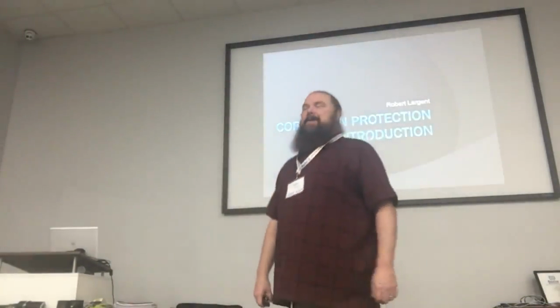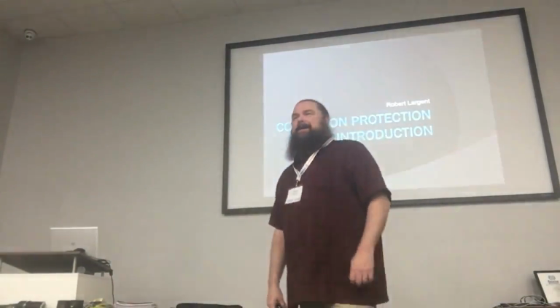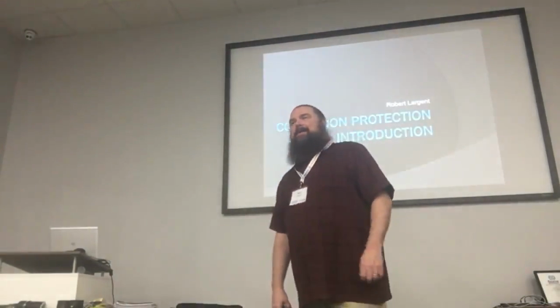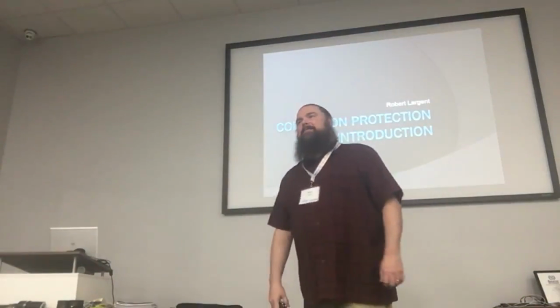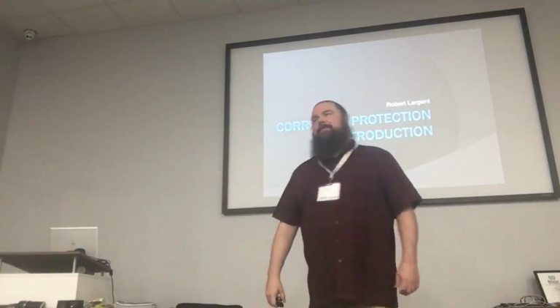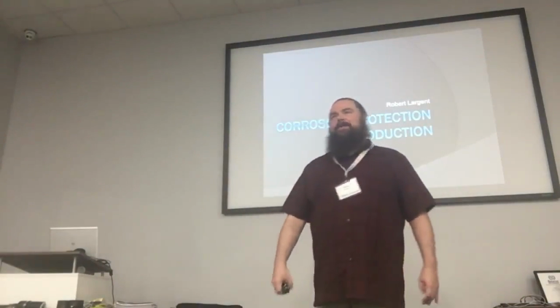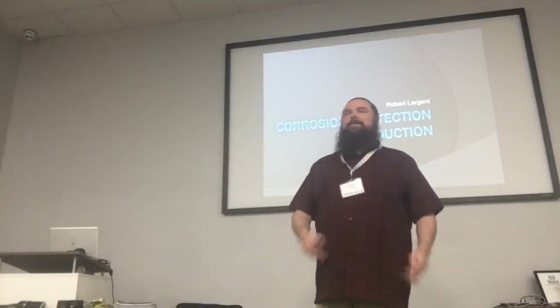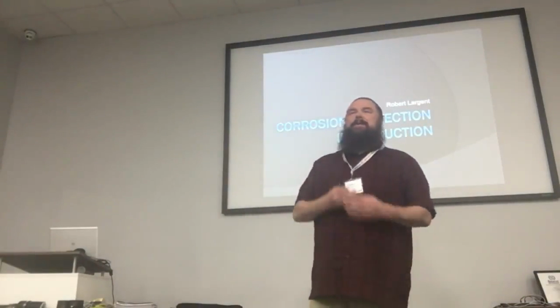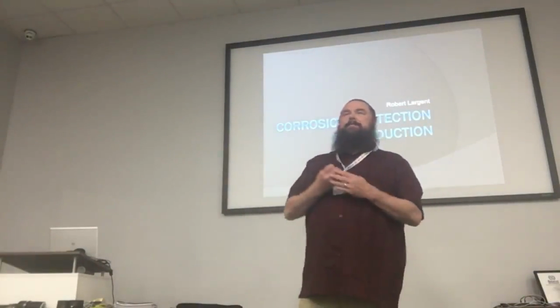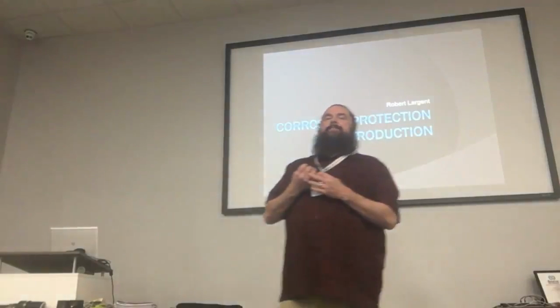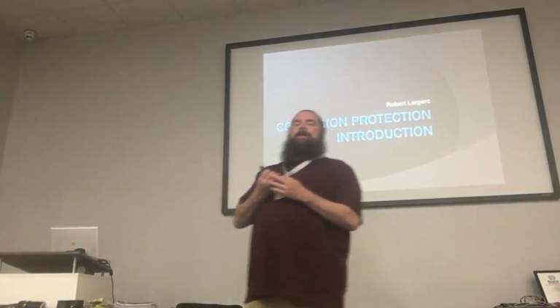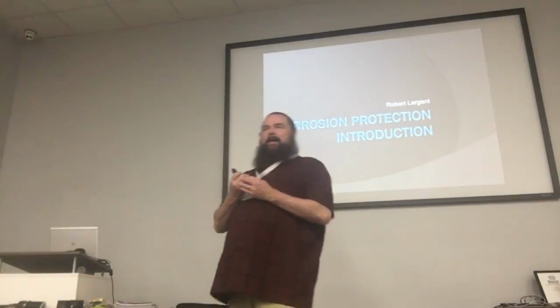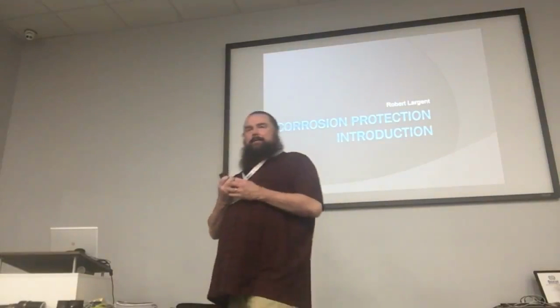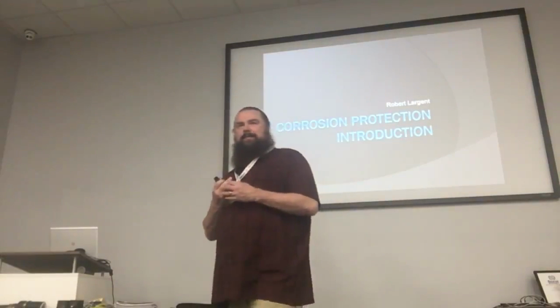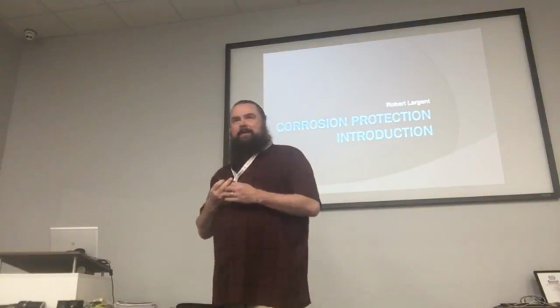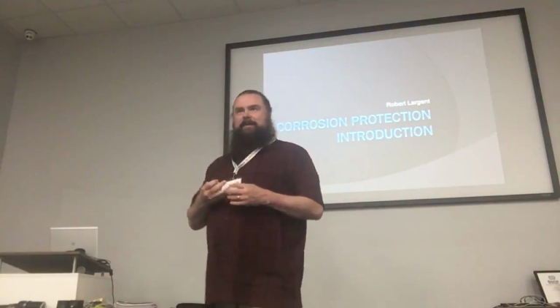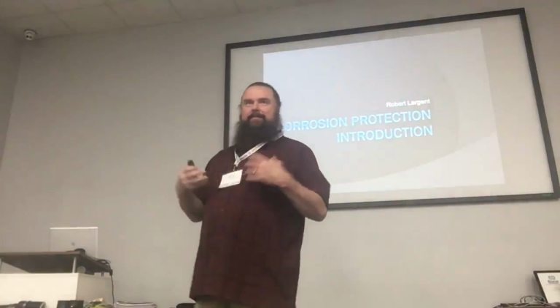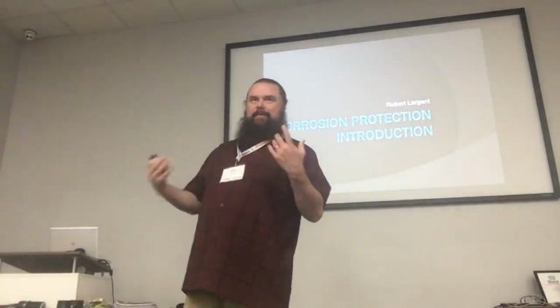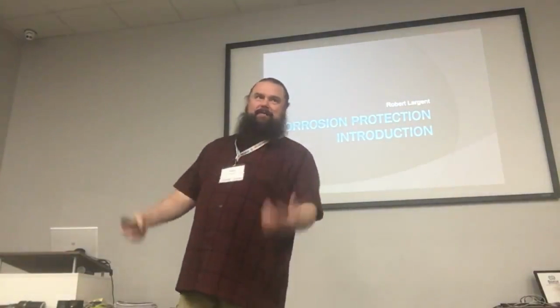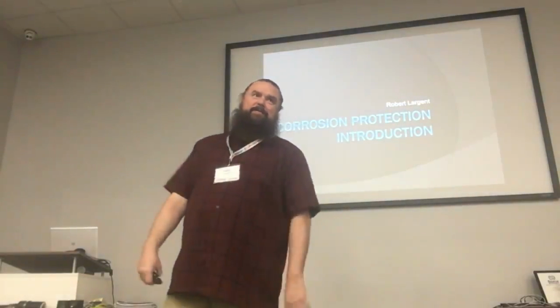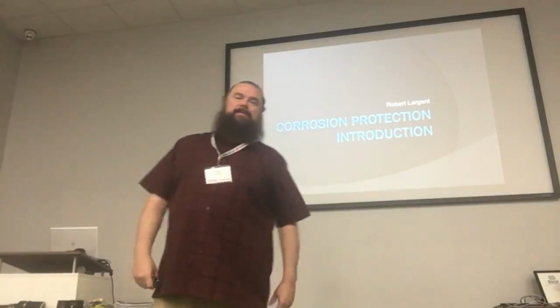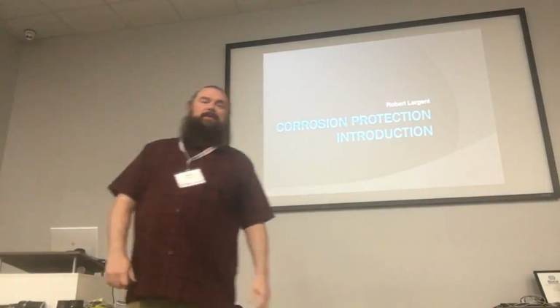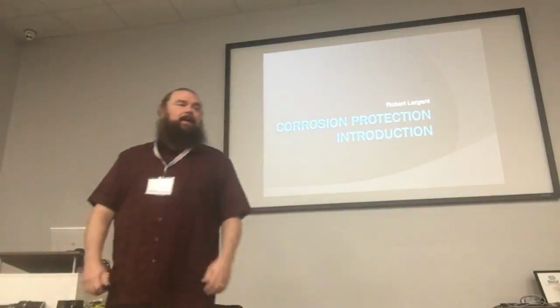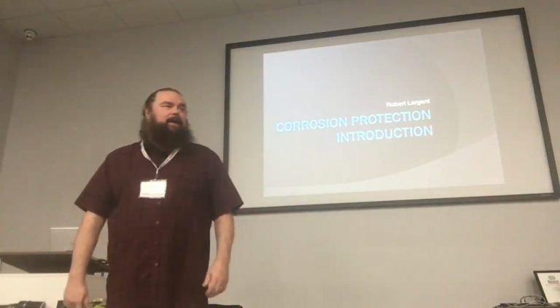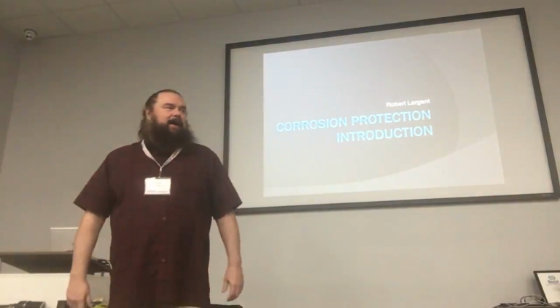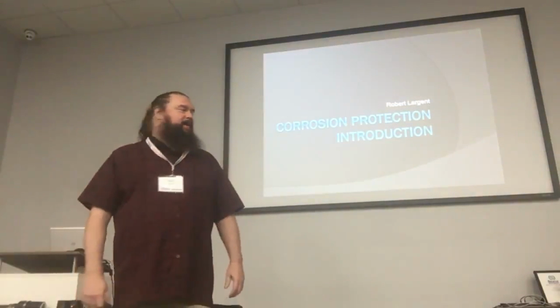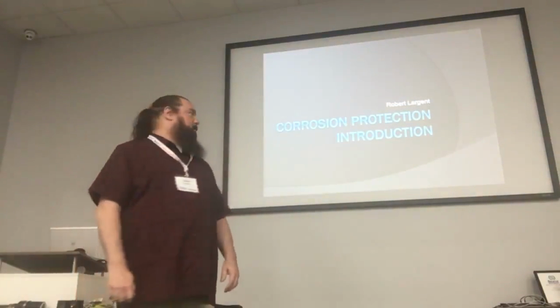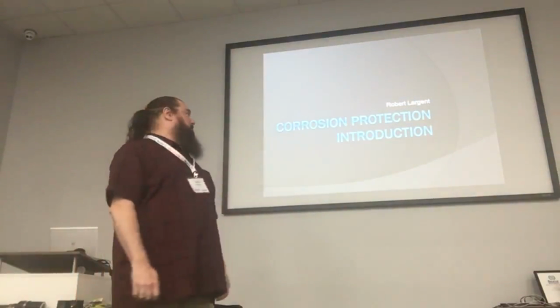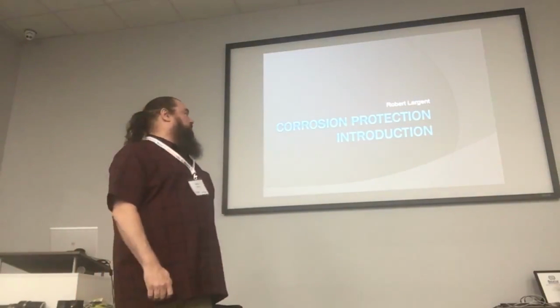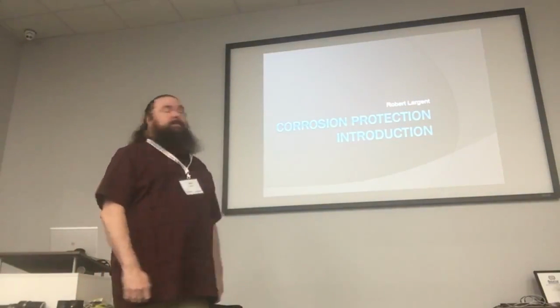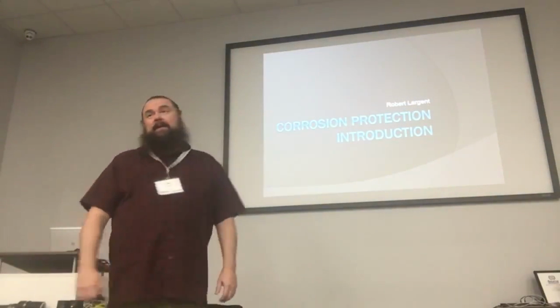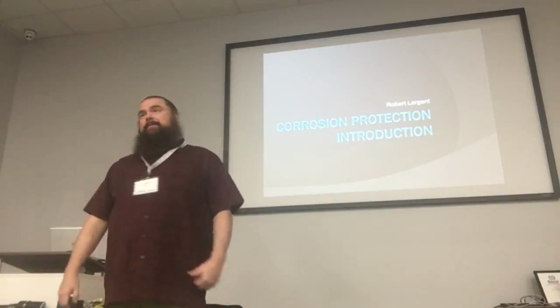Hi y'all, I'm Robert Largent. I used to work for the Cherokee Nation for a long time, so I've done this presentation a few times.